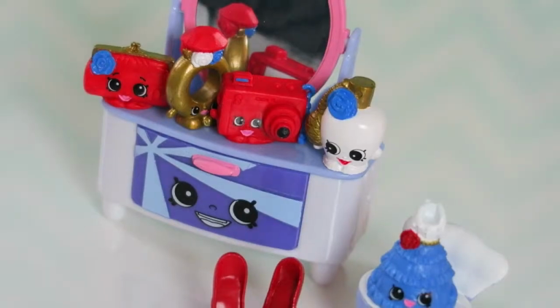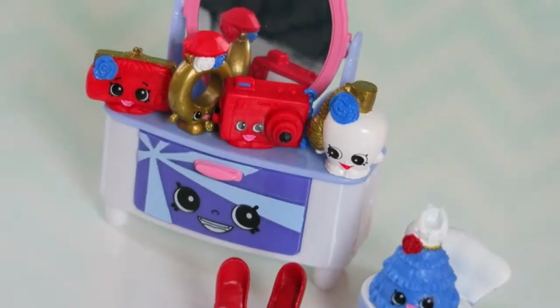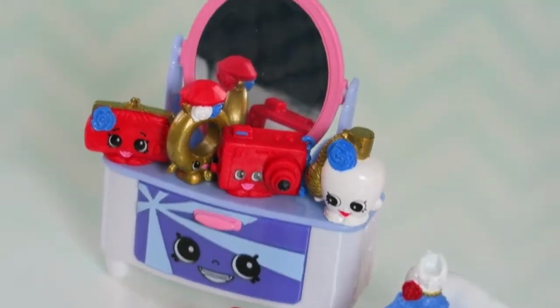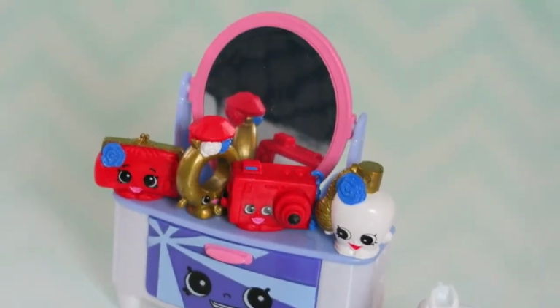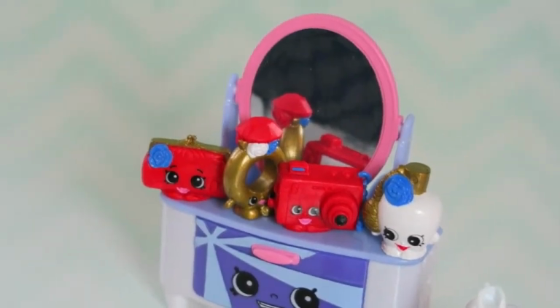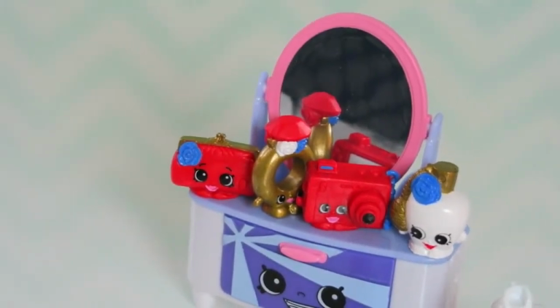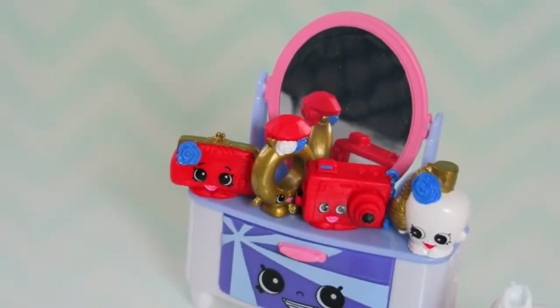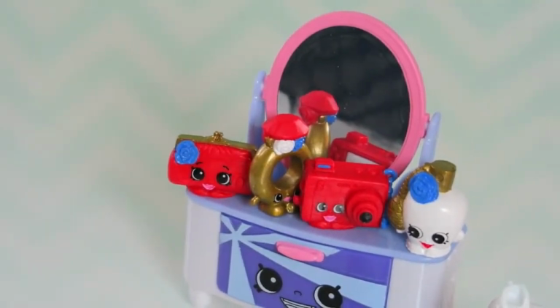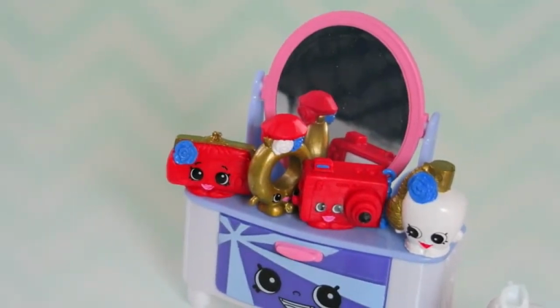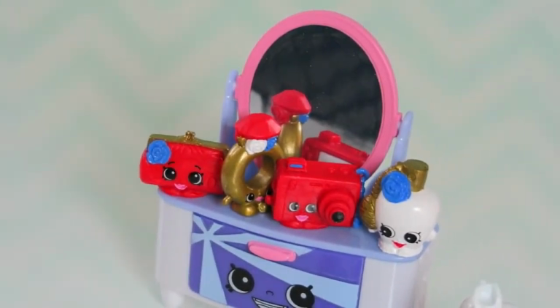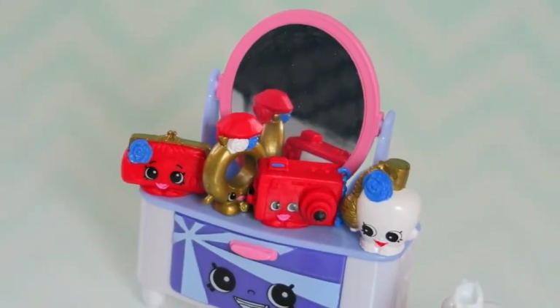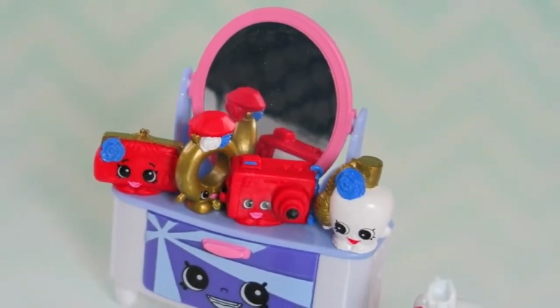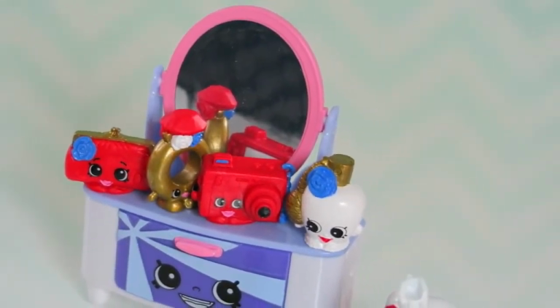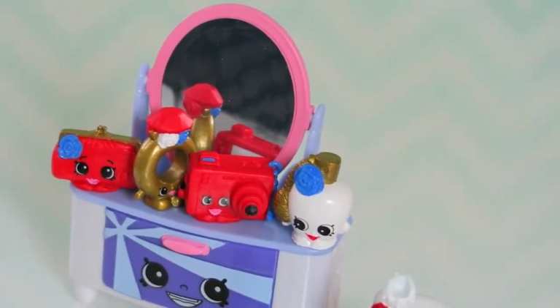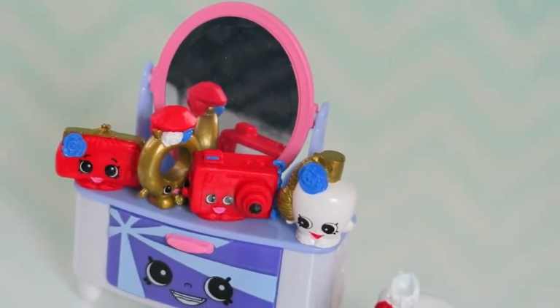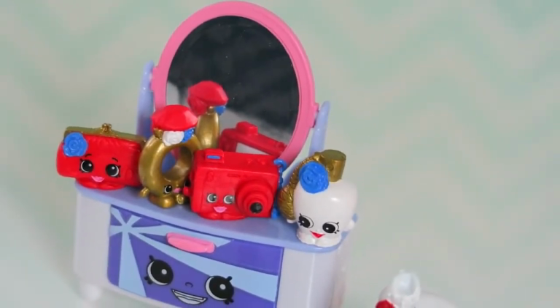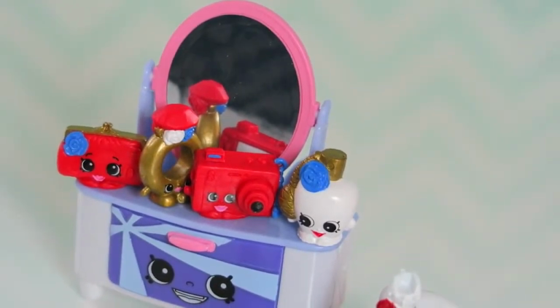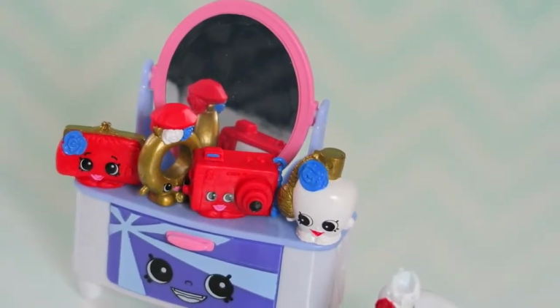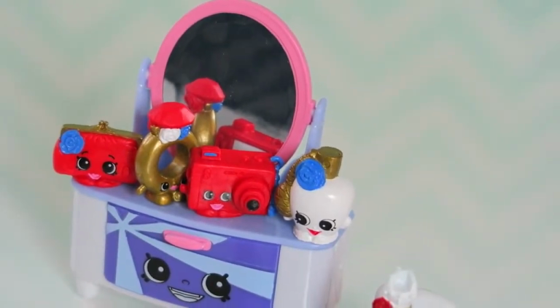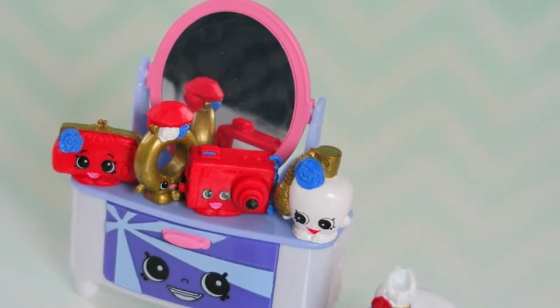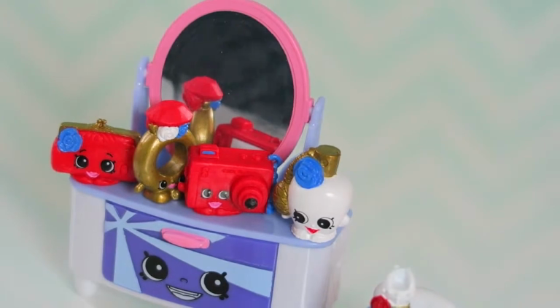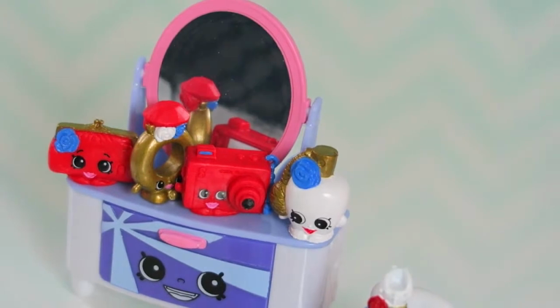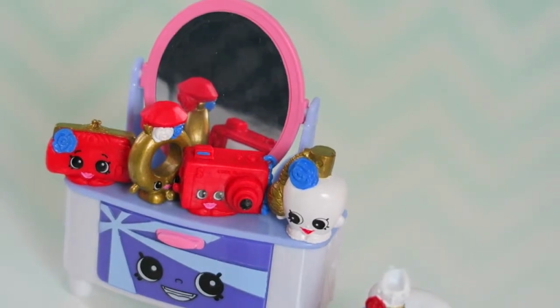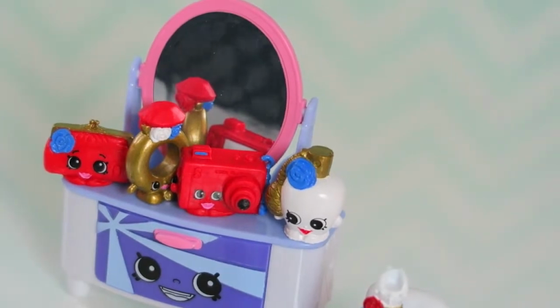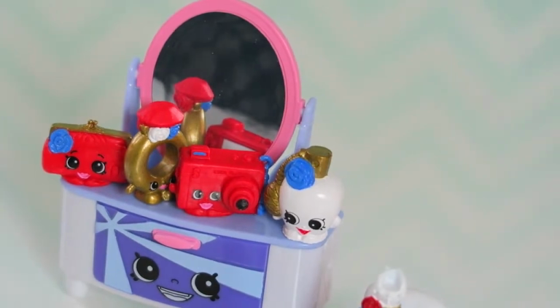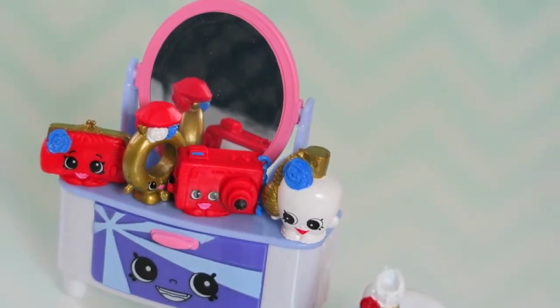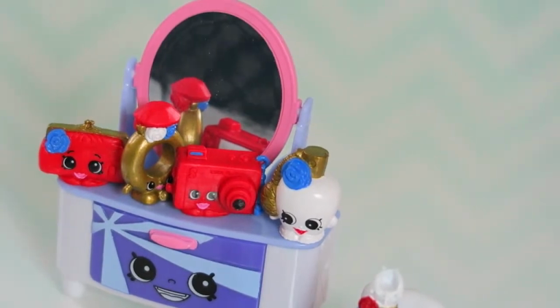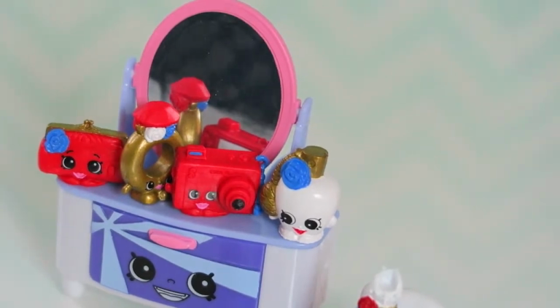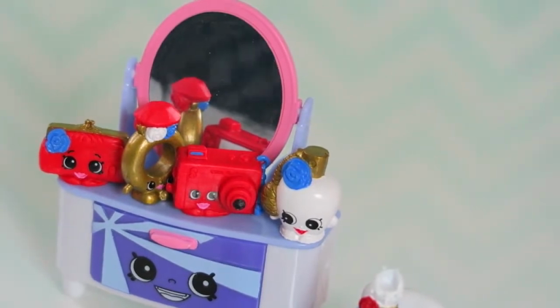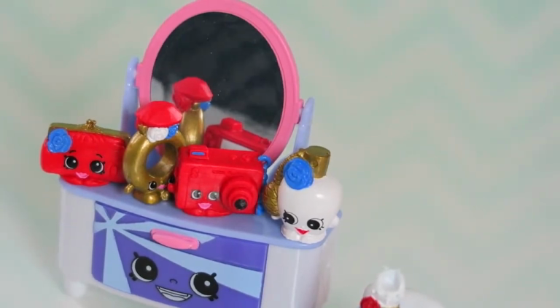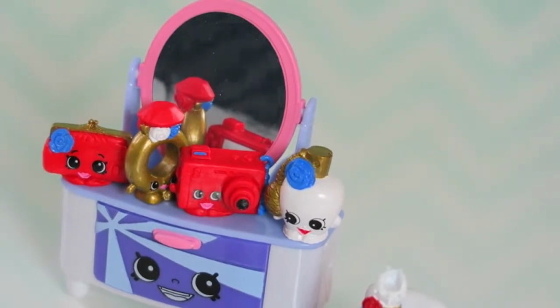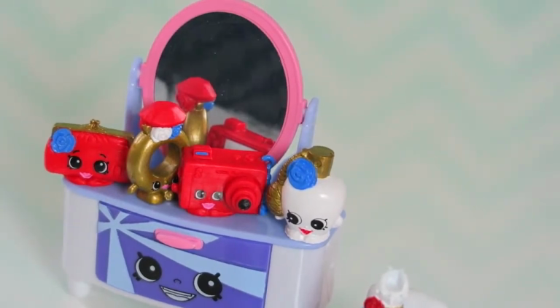So here it is everyone — the Shopkins Best Dress Collection.